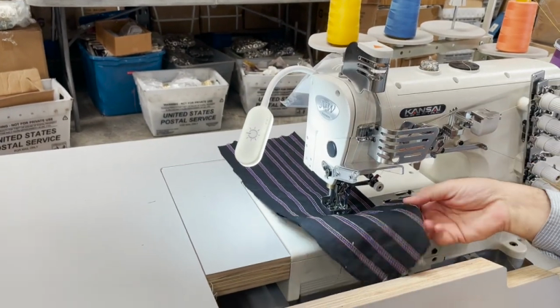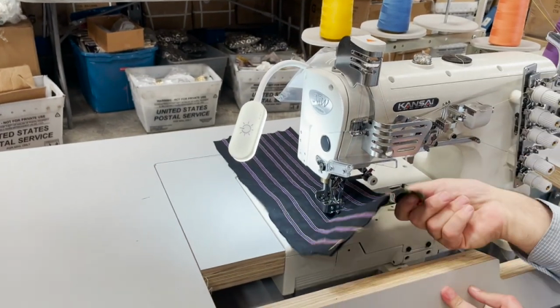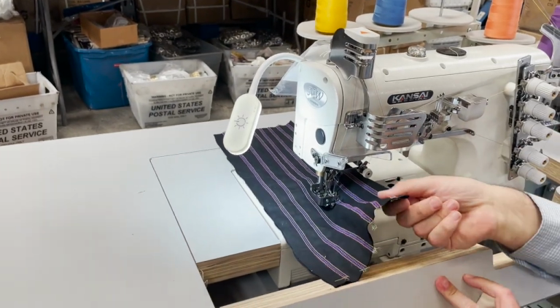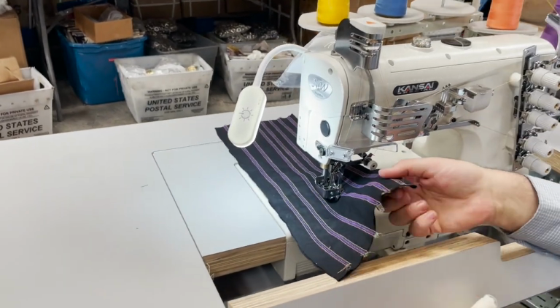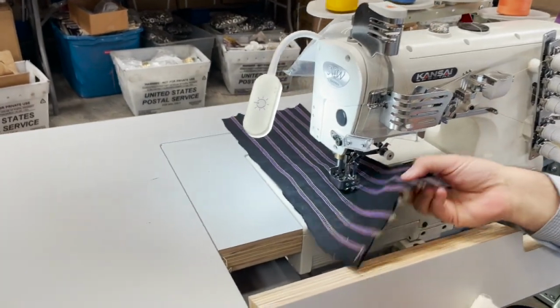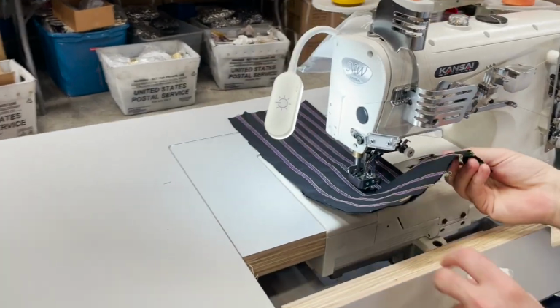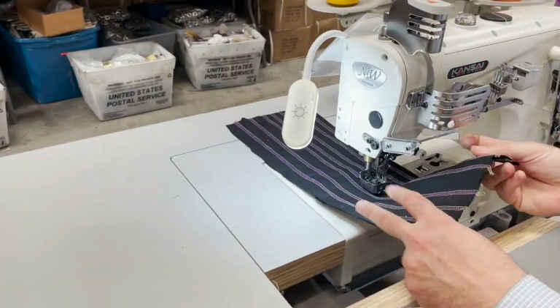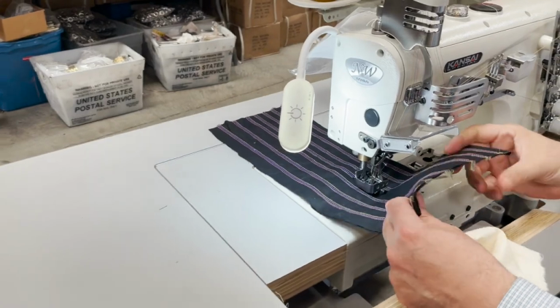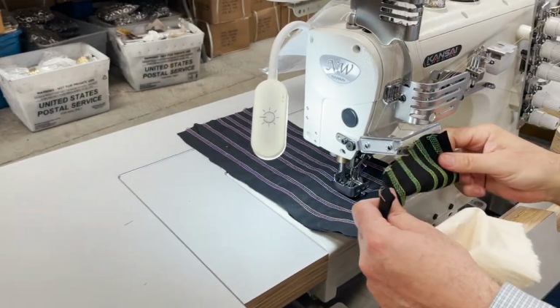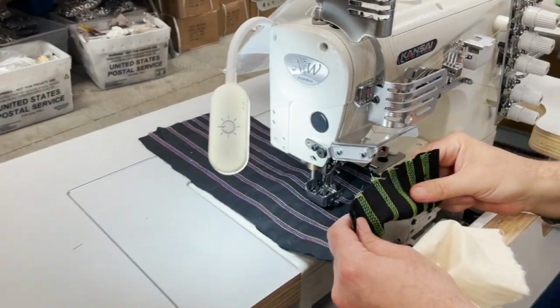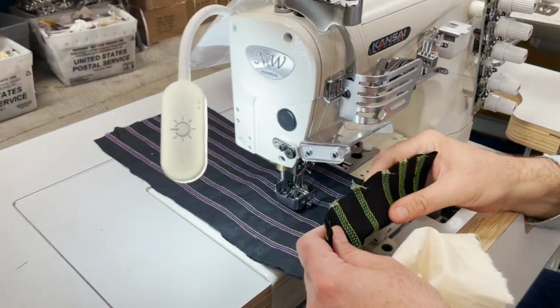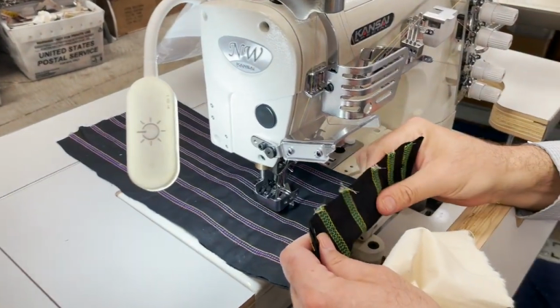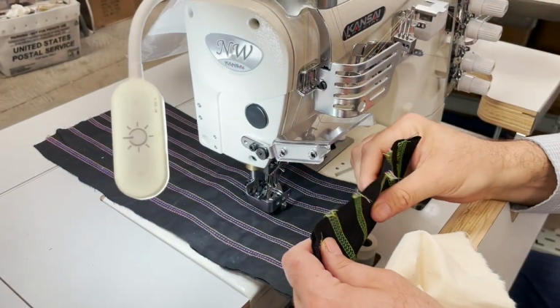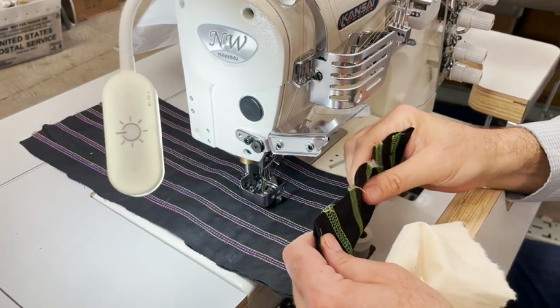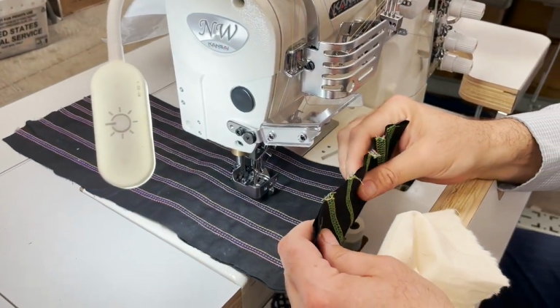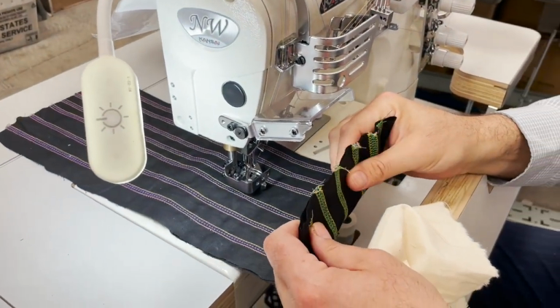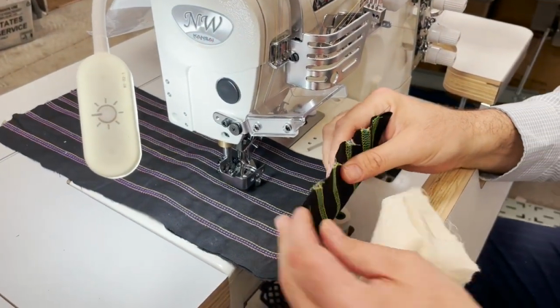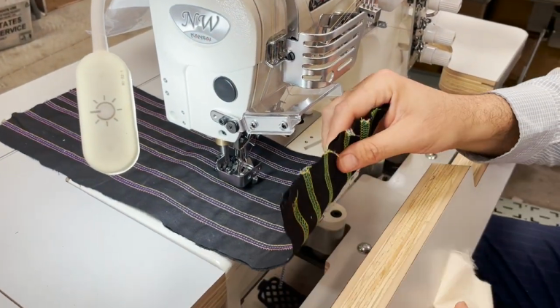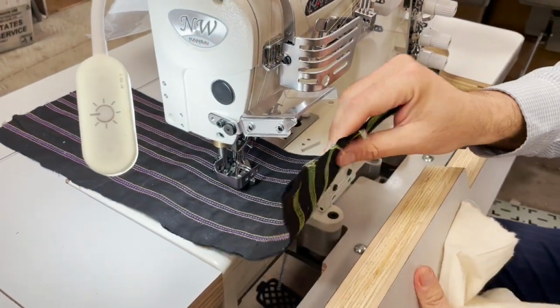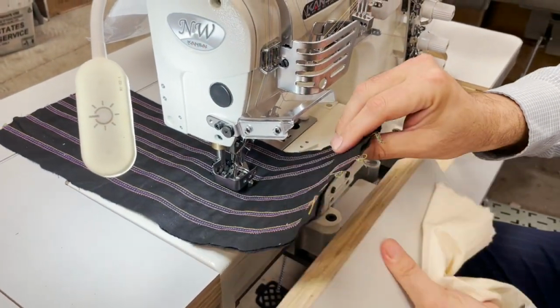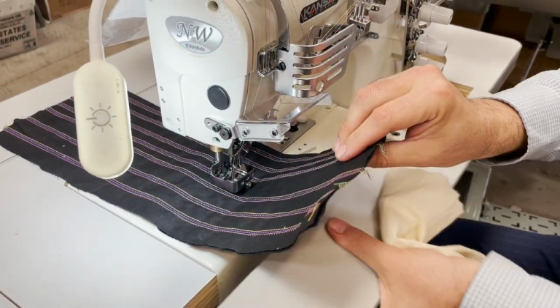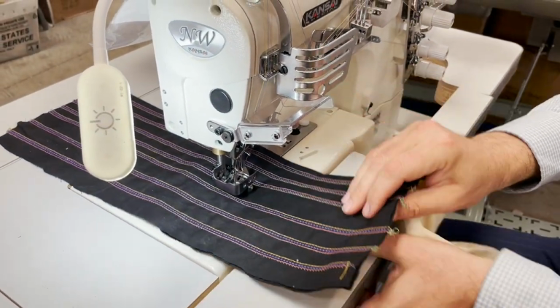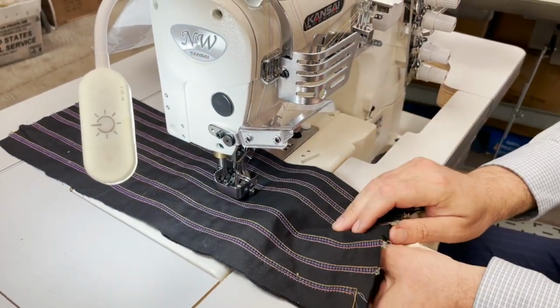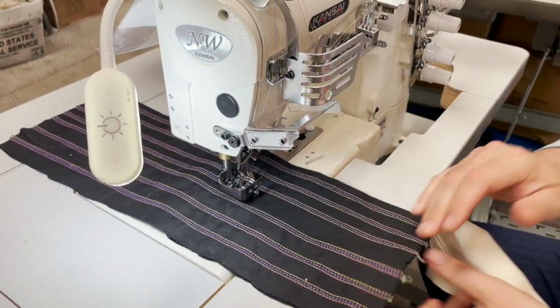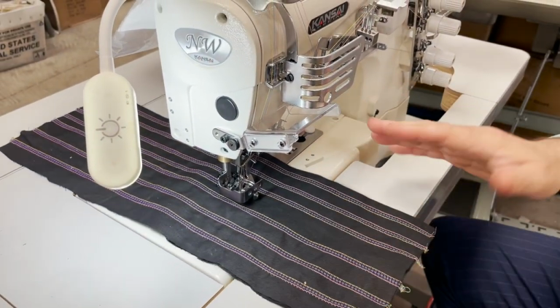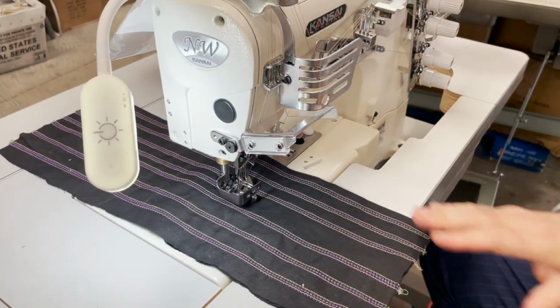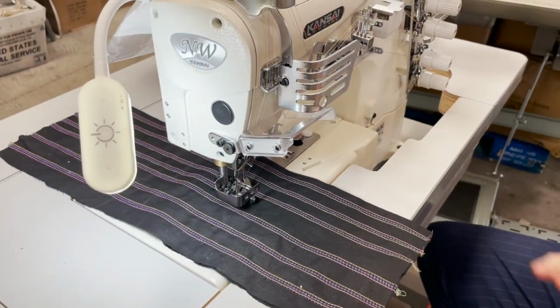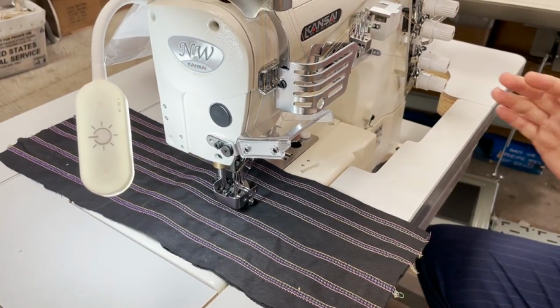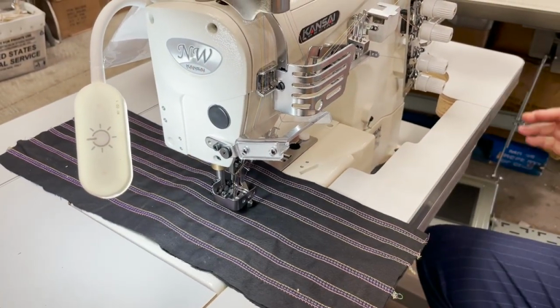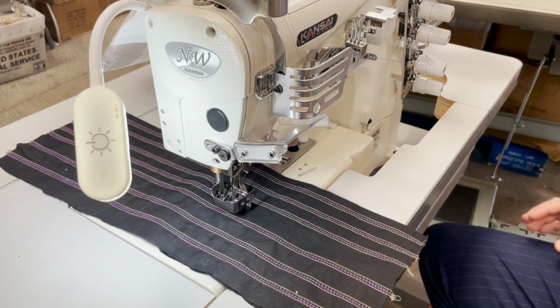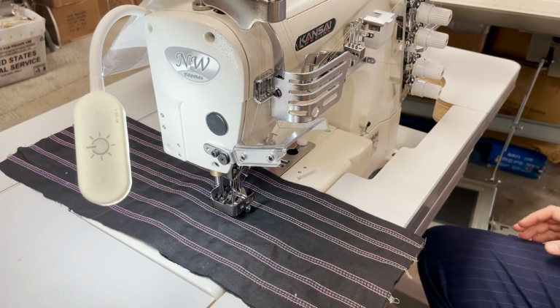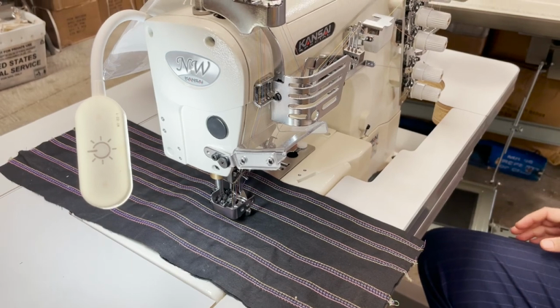The machine is on and we have it set on a cotton fabric, but this machine is pretty much good for everything.